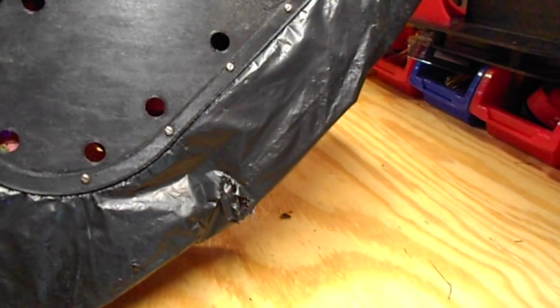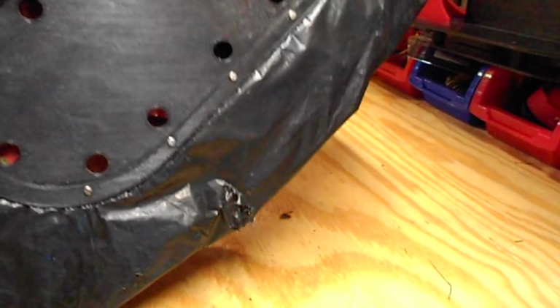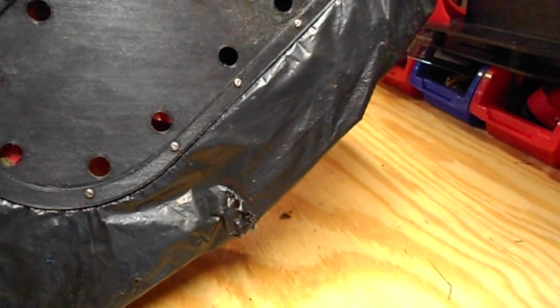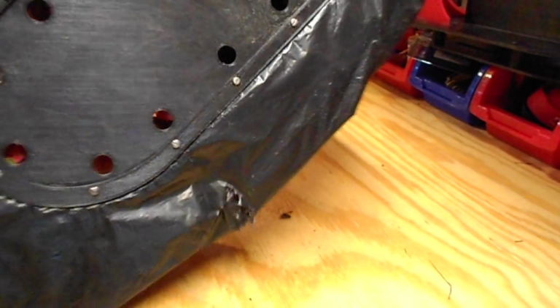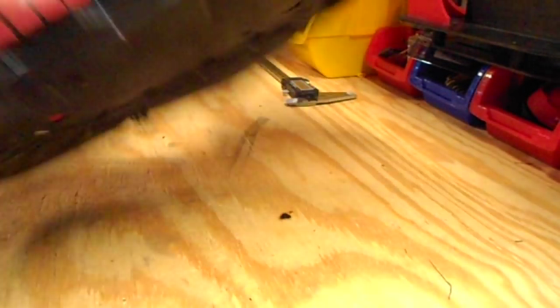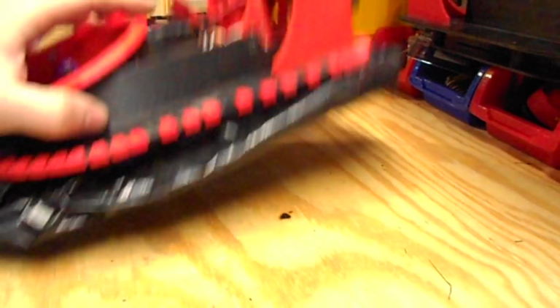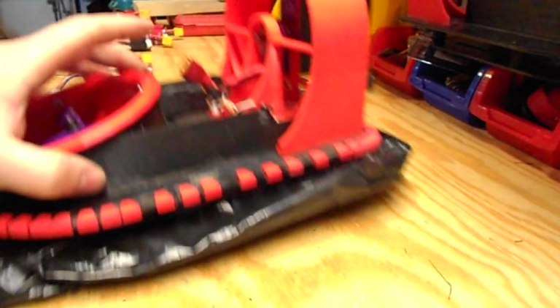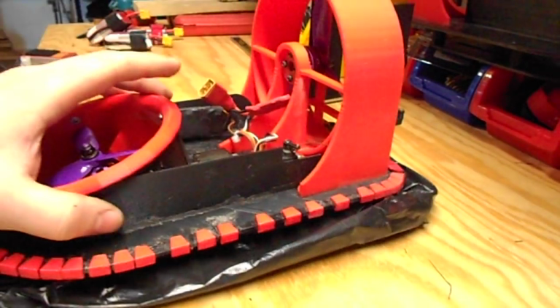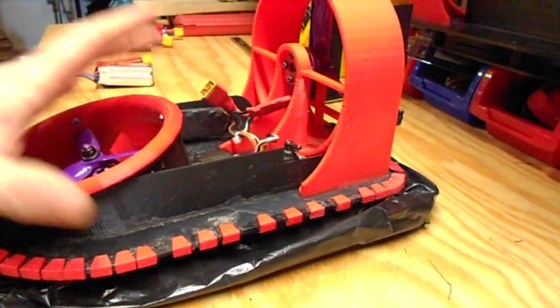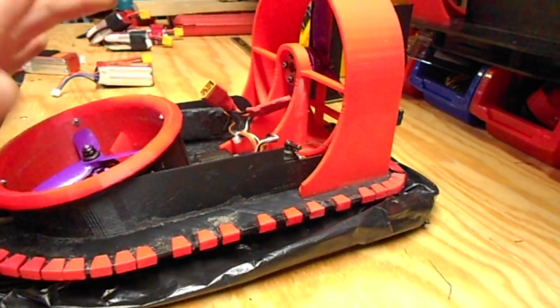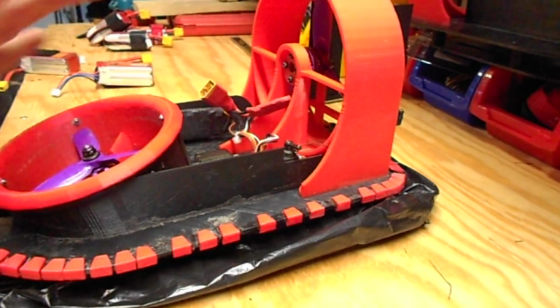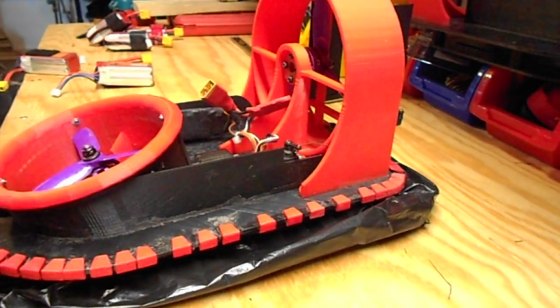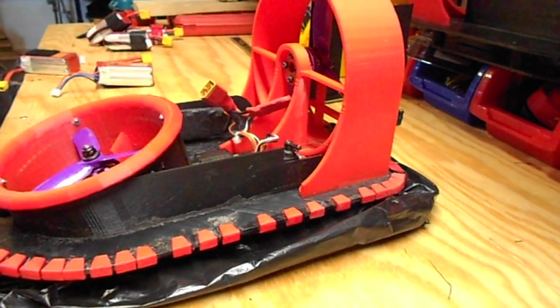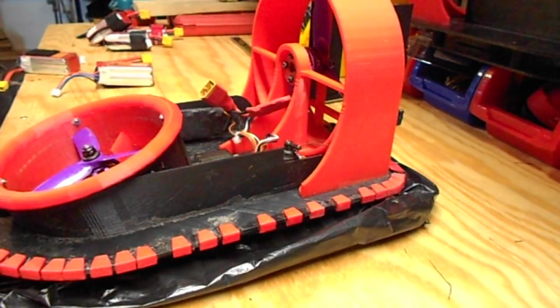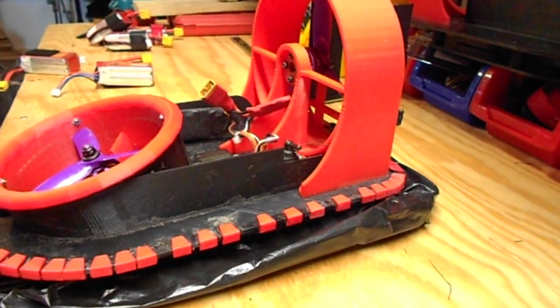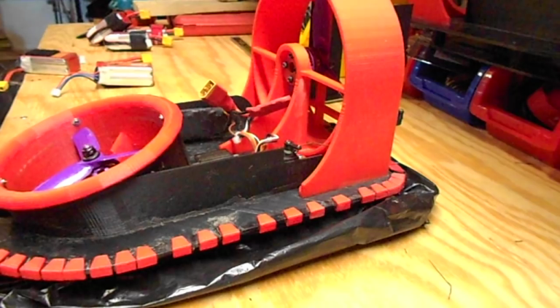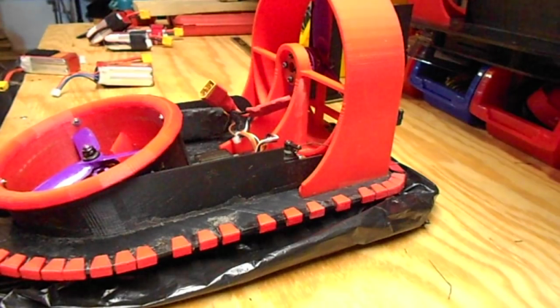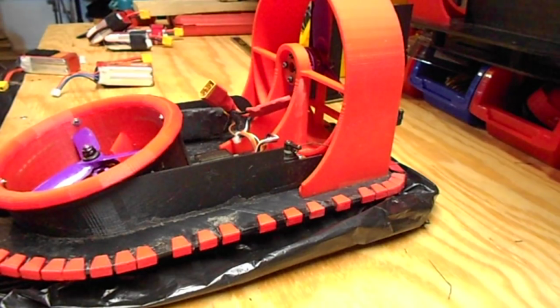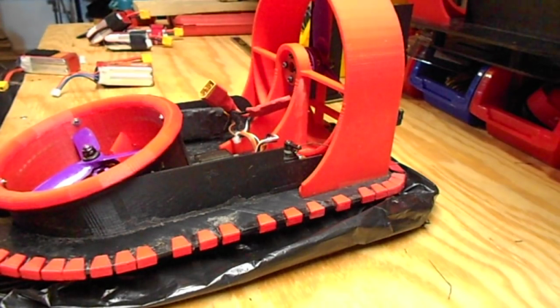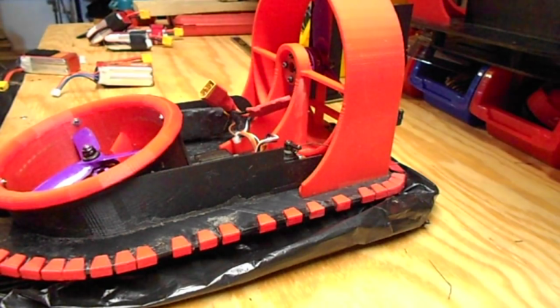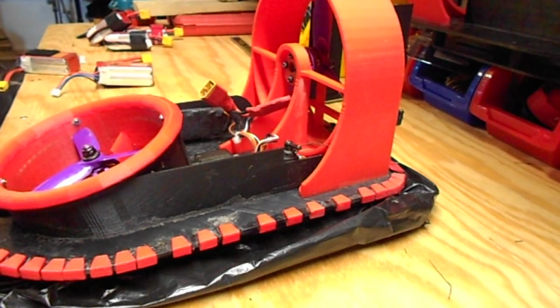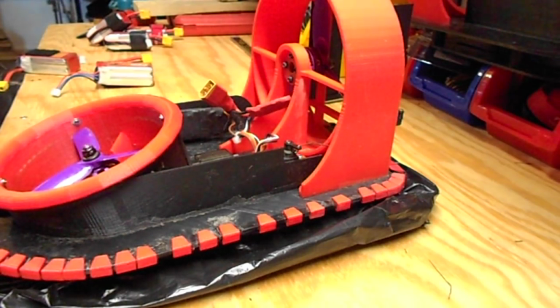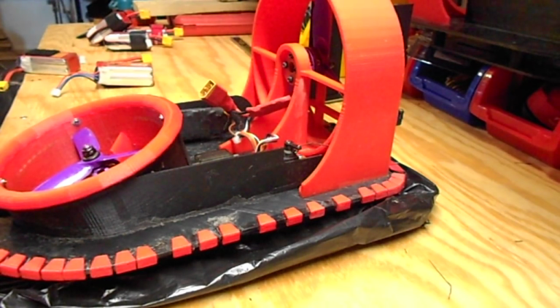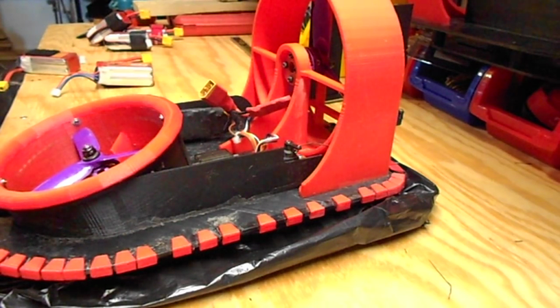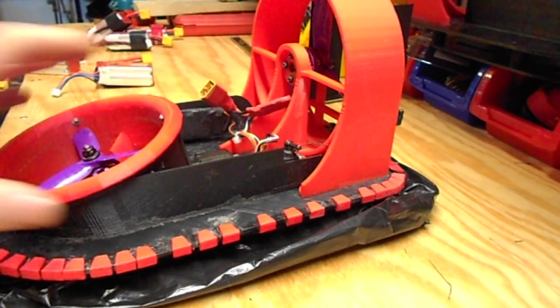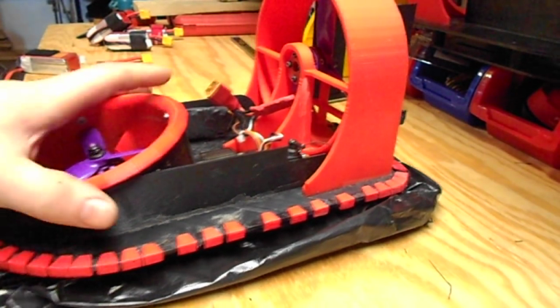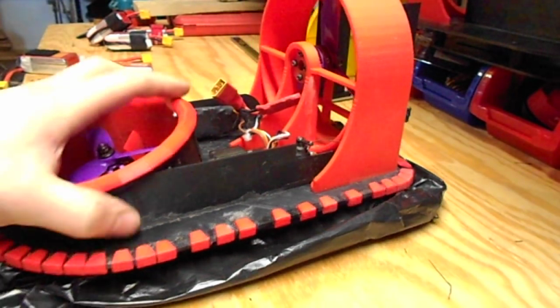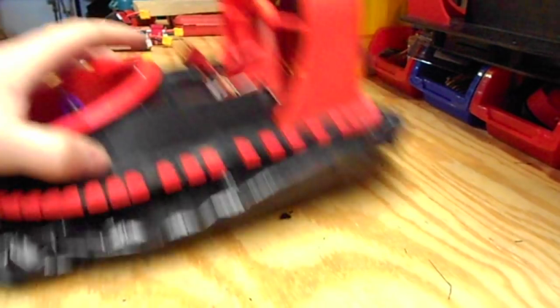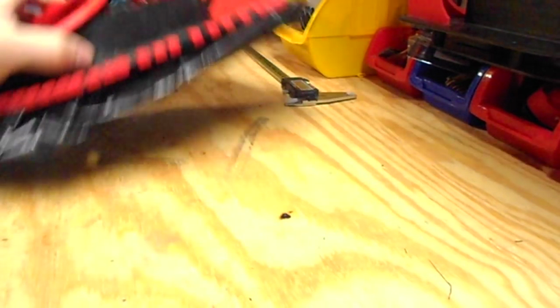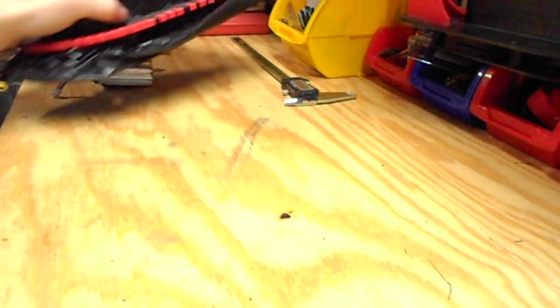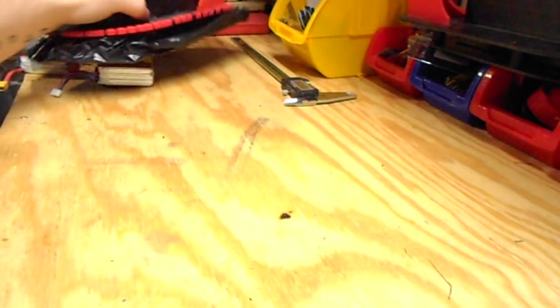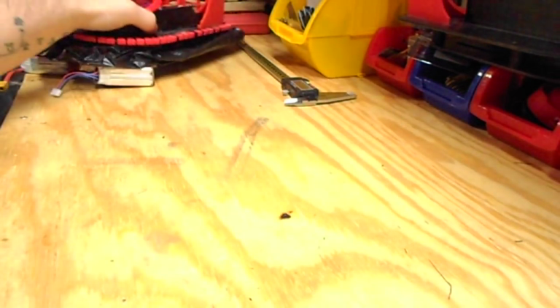From there, that's pretty much the basic assembly. I'll show you how to do the skirt now.